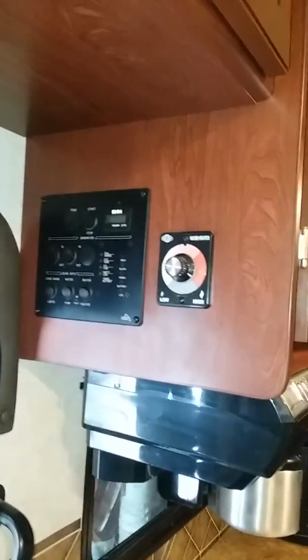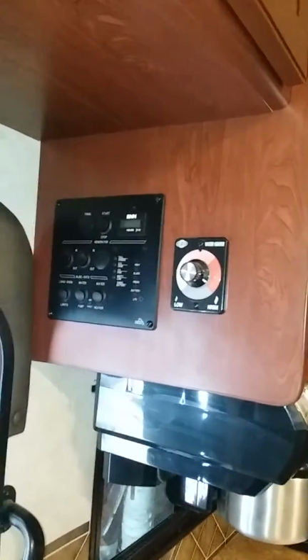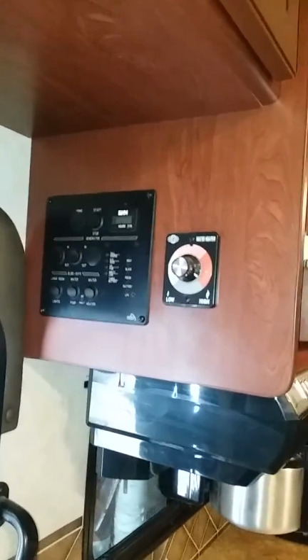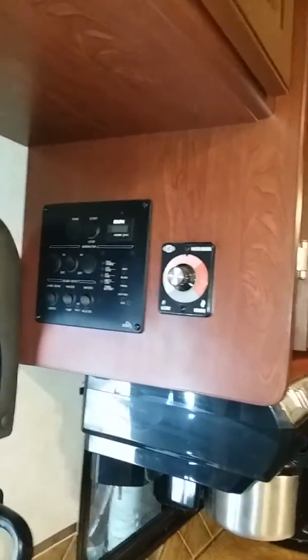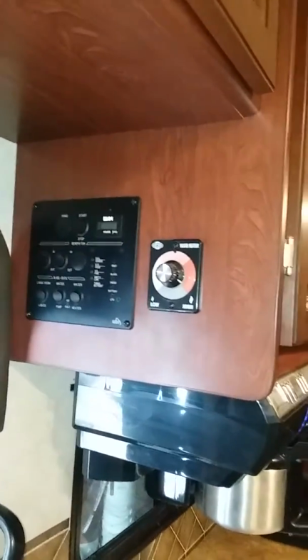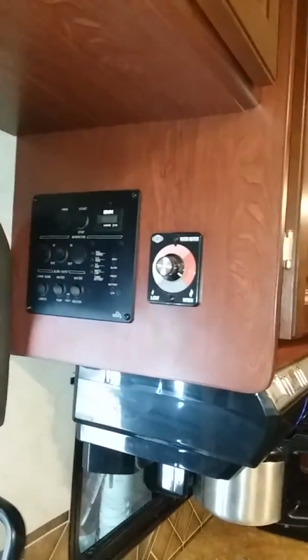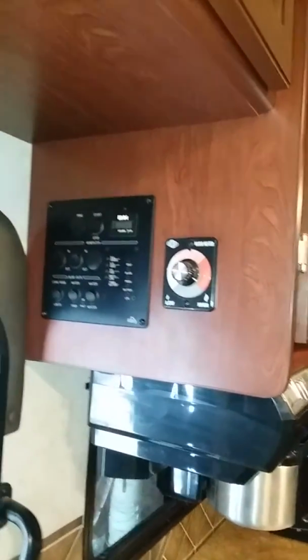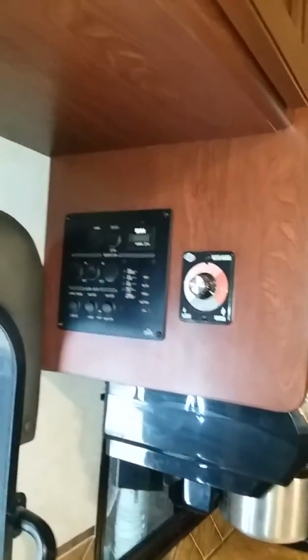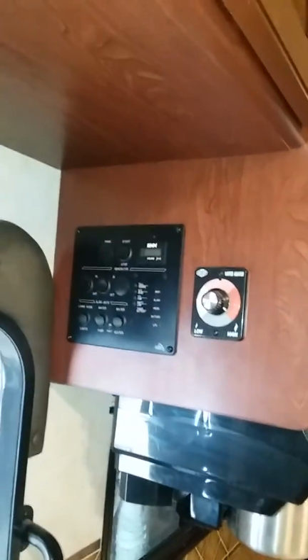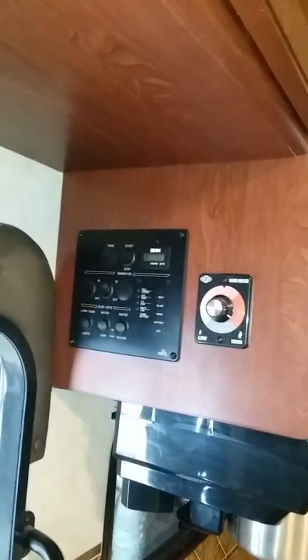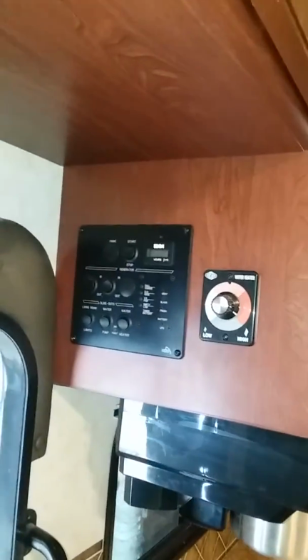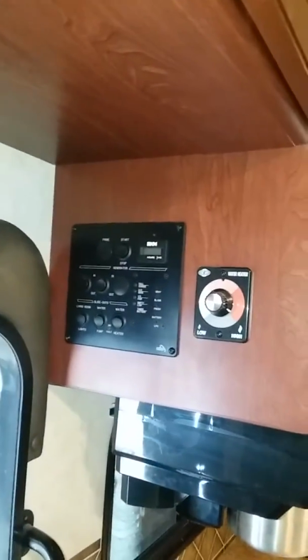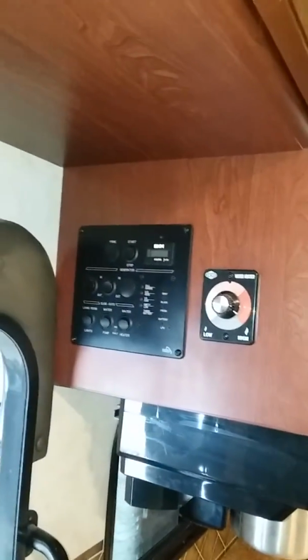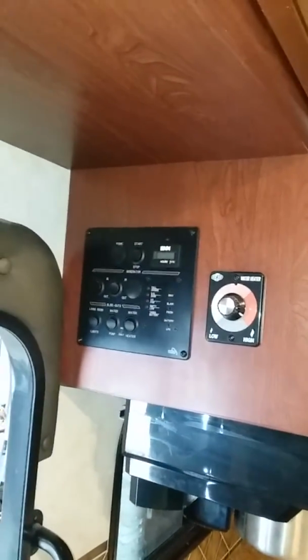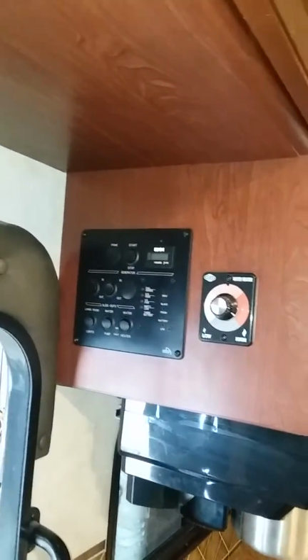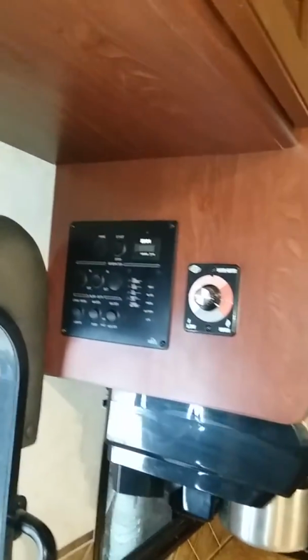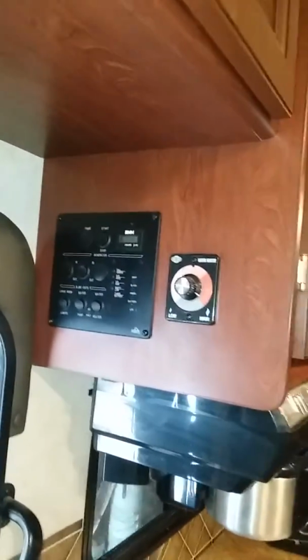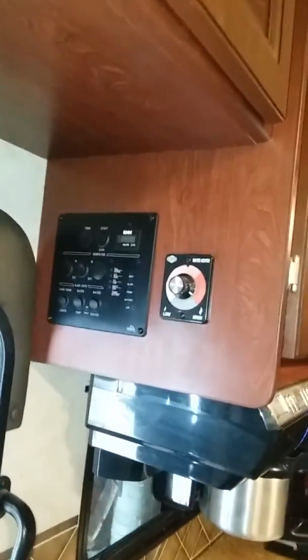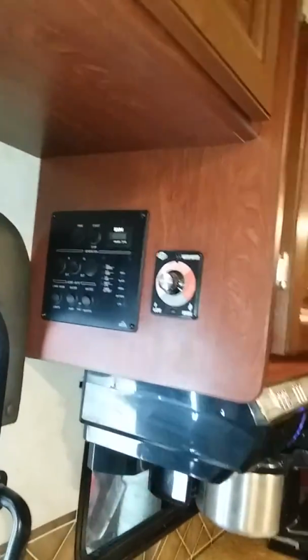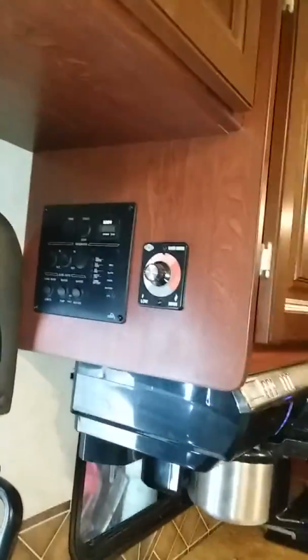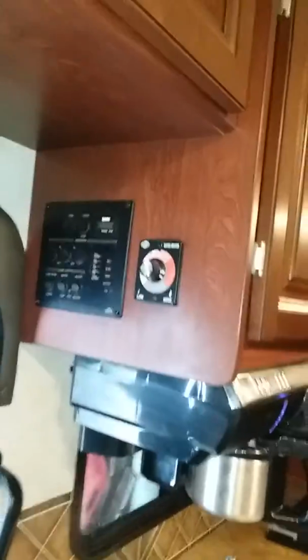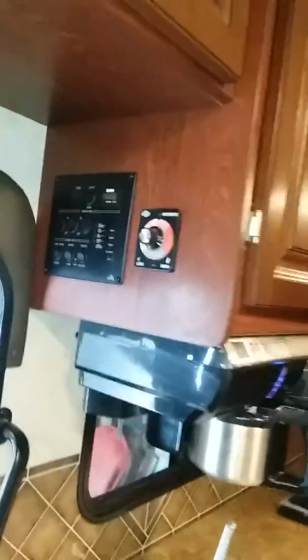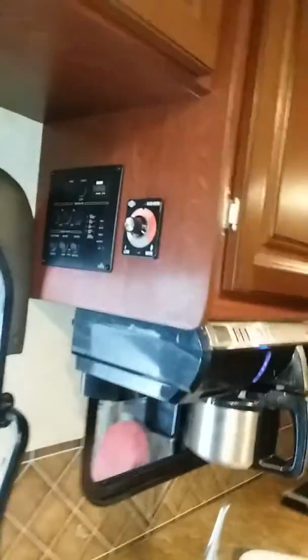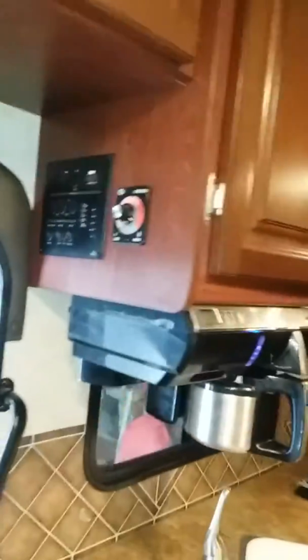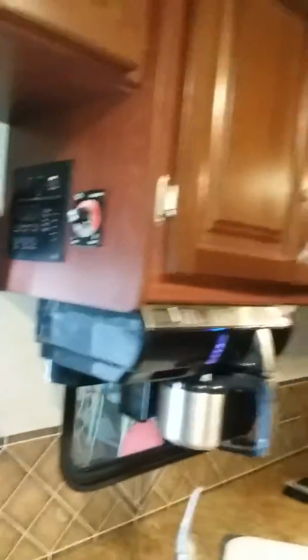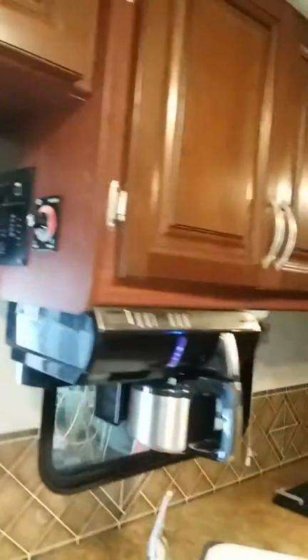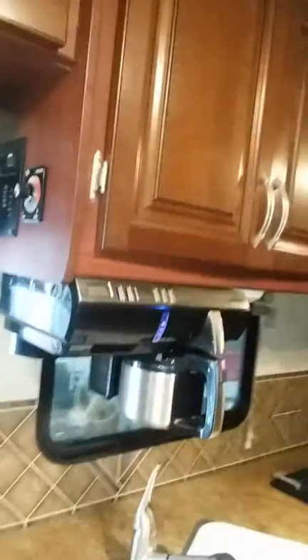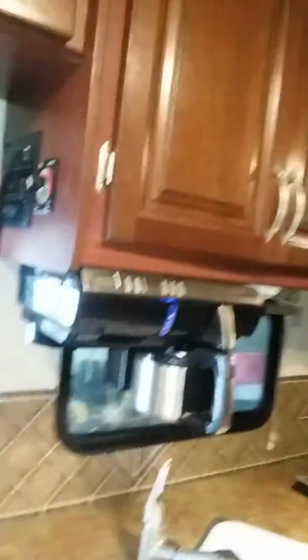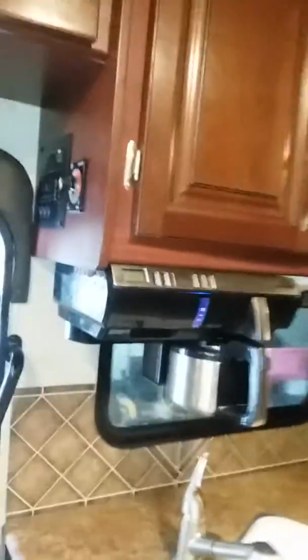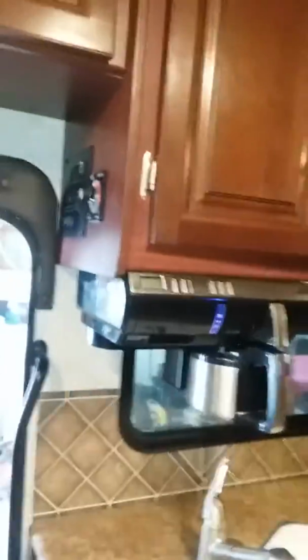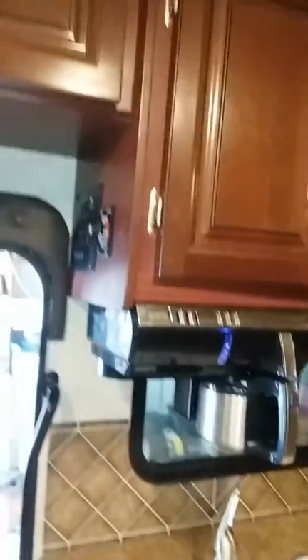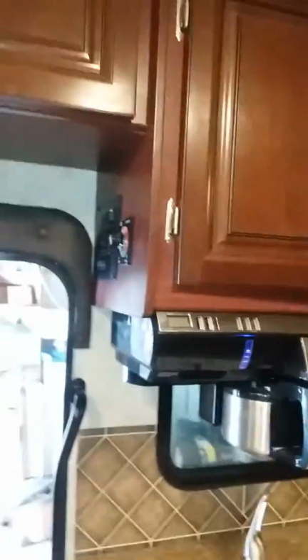All your controls here. Turn your hot water where you want it, check your levels. Built-in coffee maker.